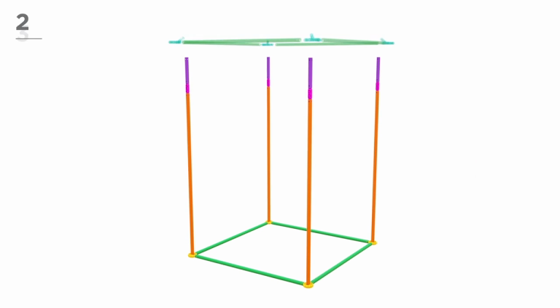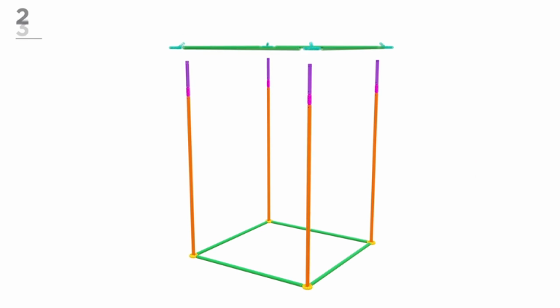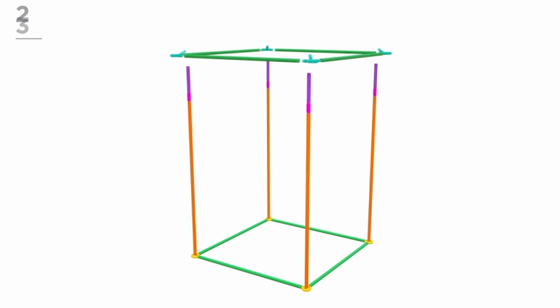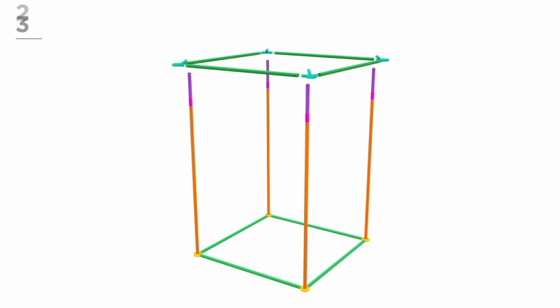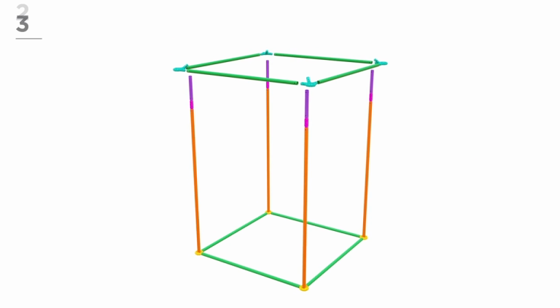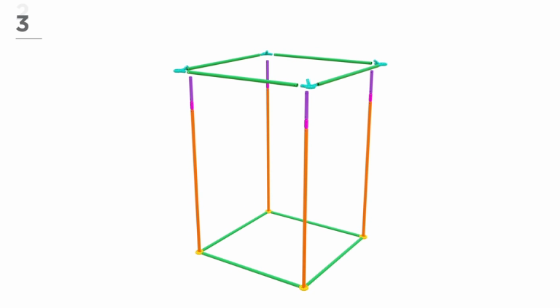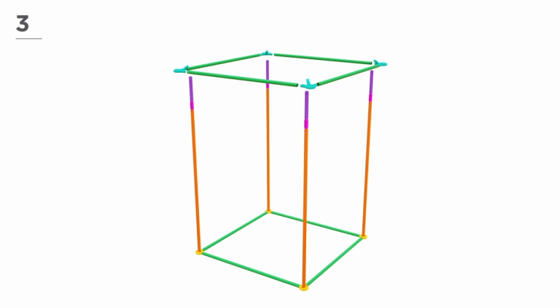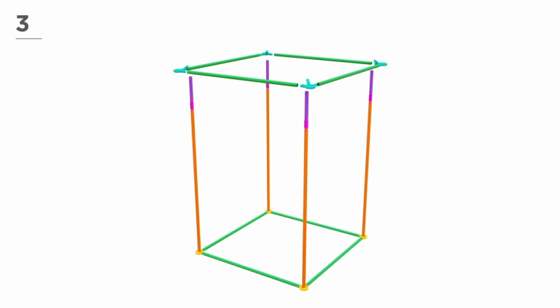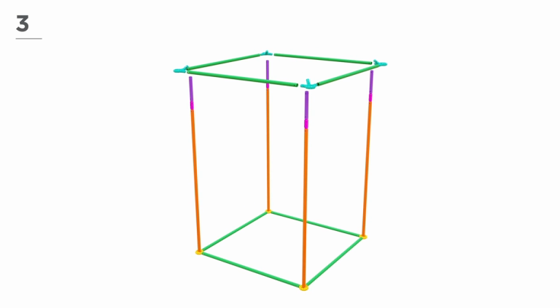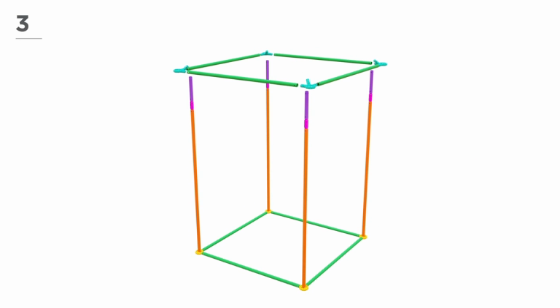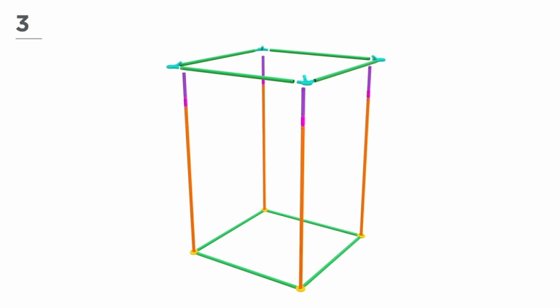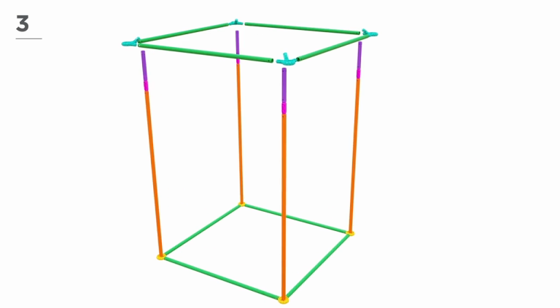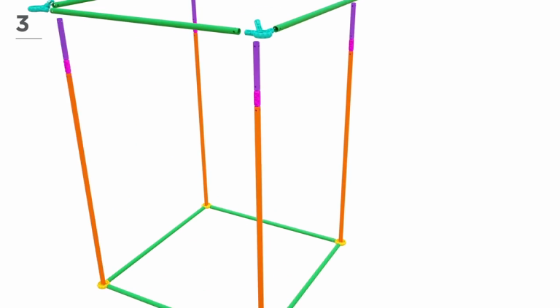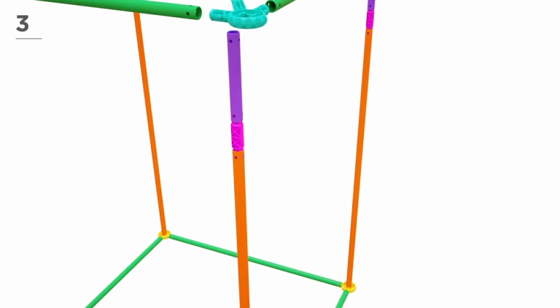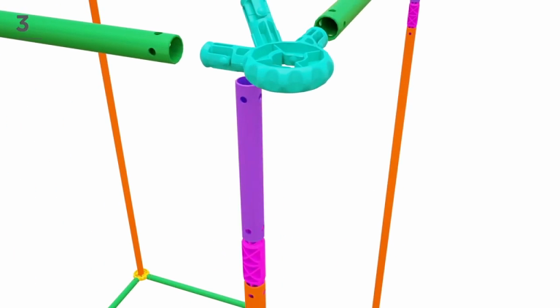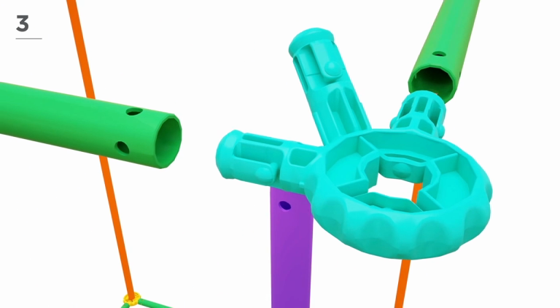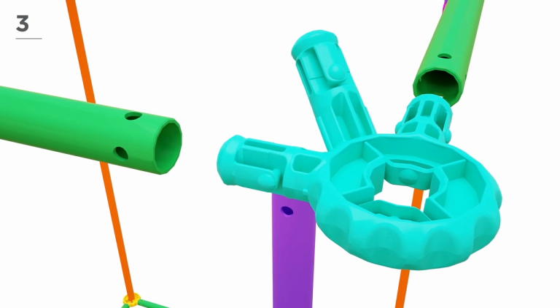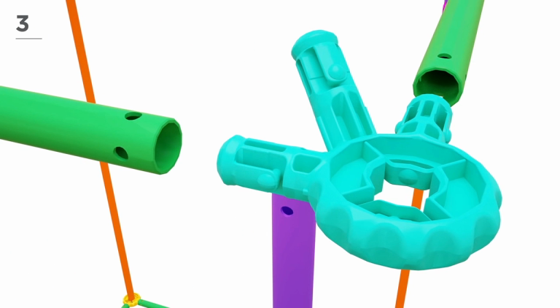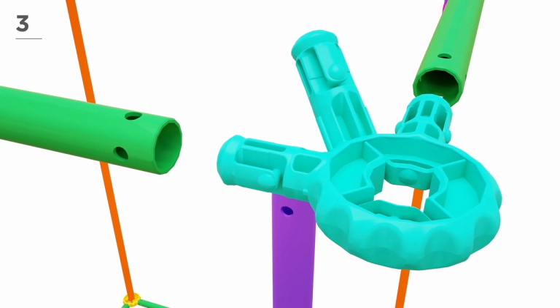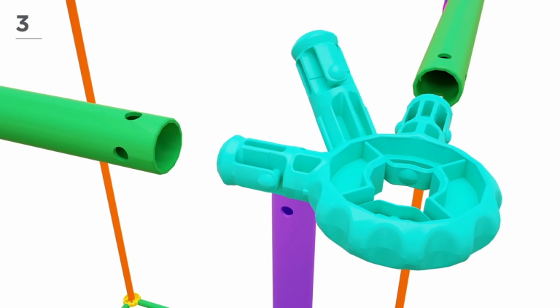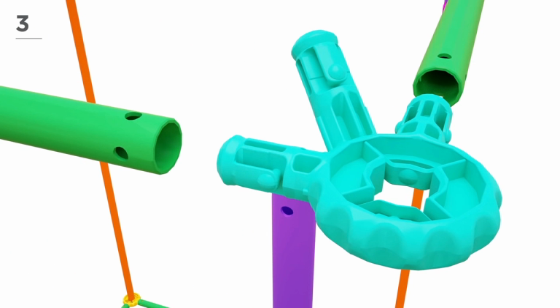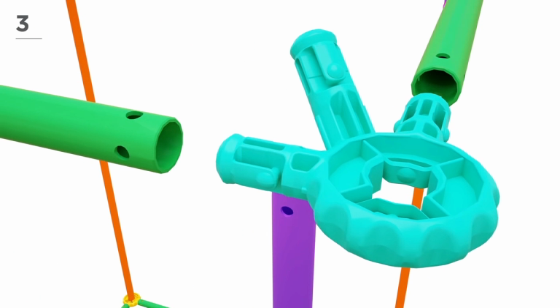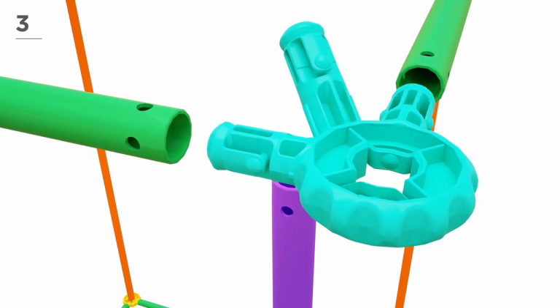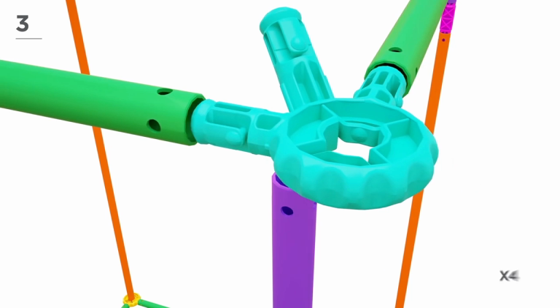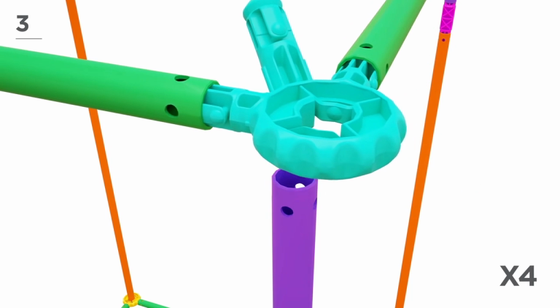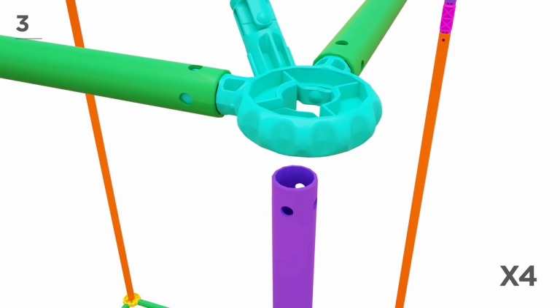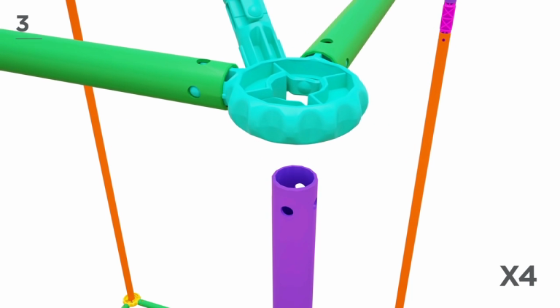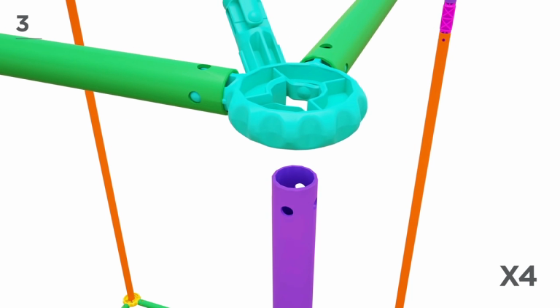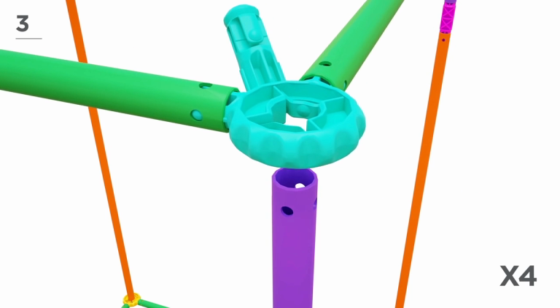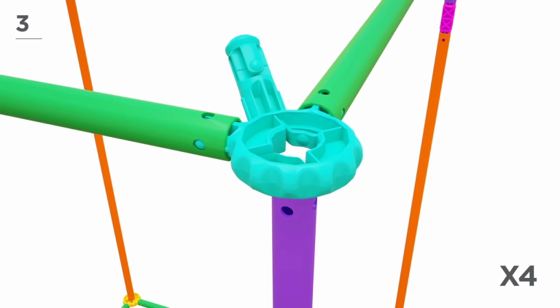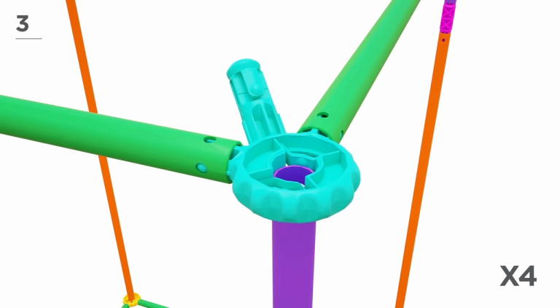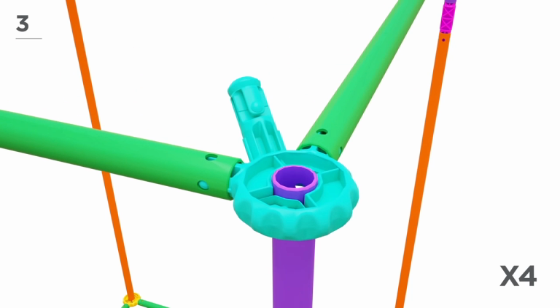Next, using 4 green poles and 4 teal connectors, begin to build the roof, like this.